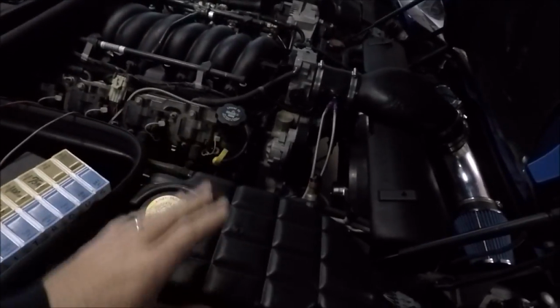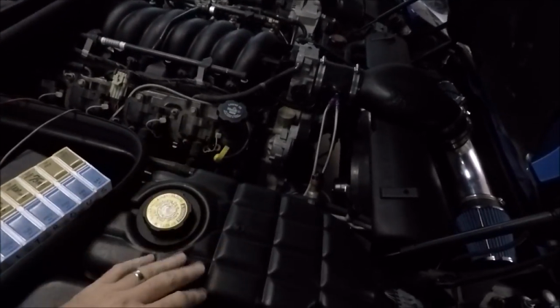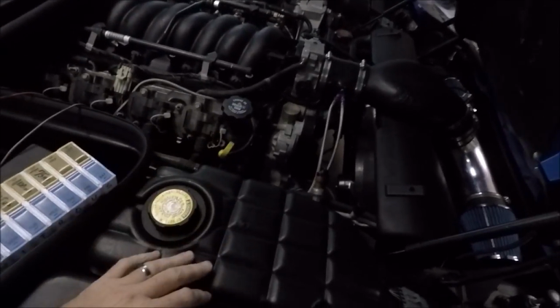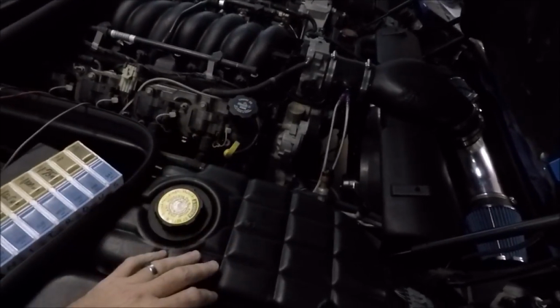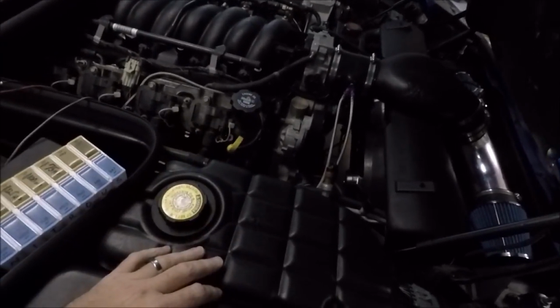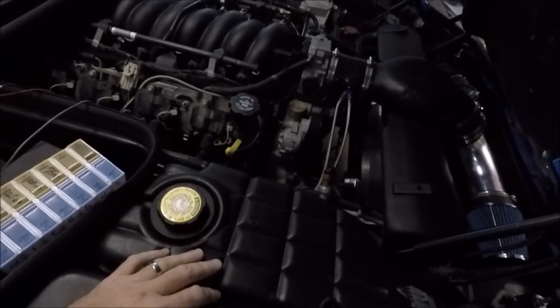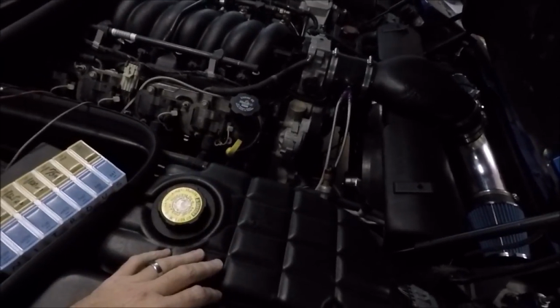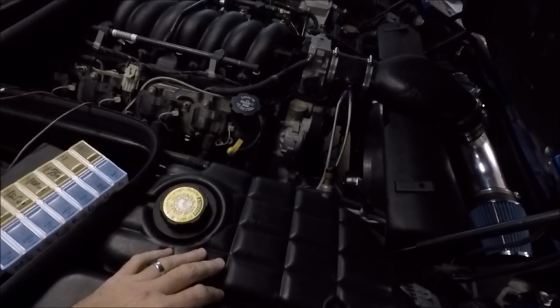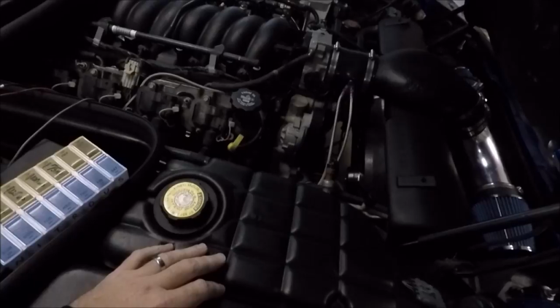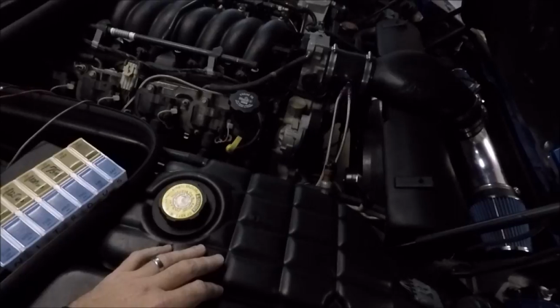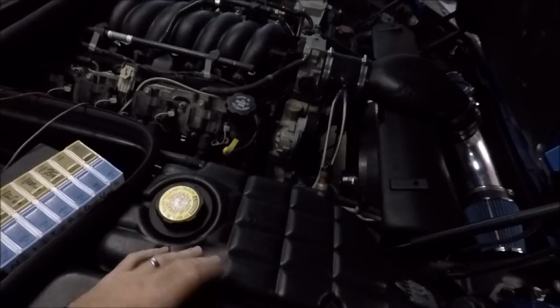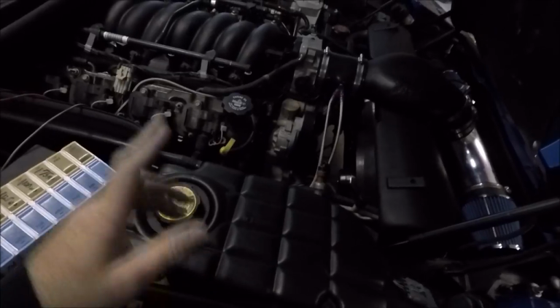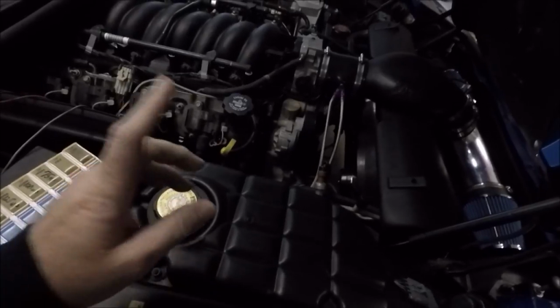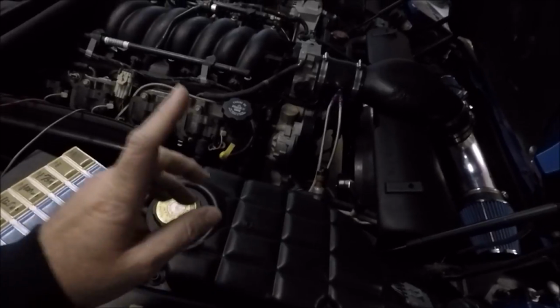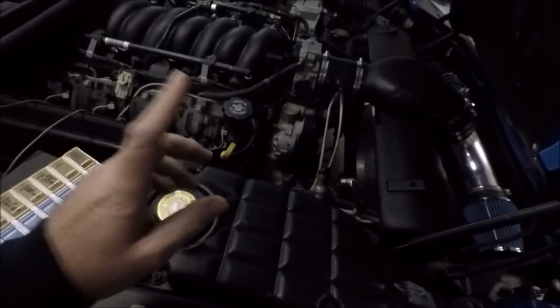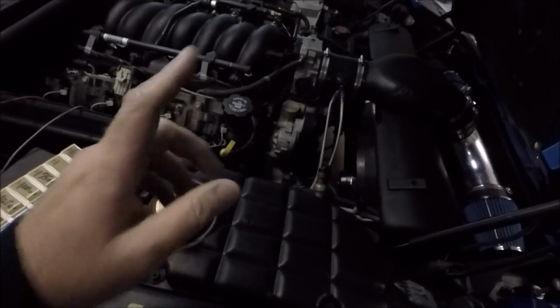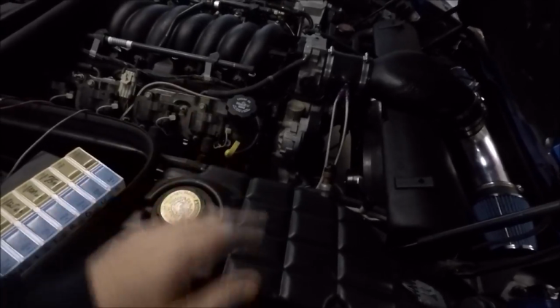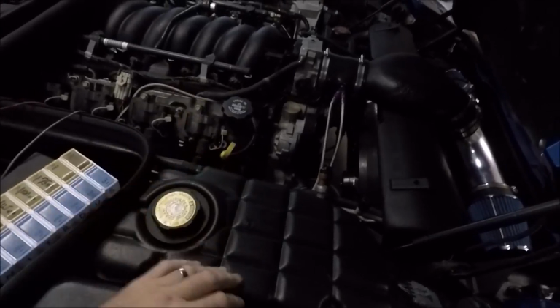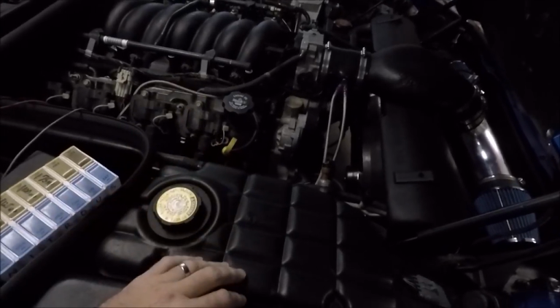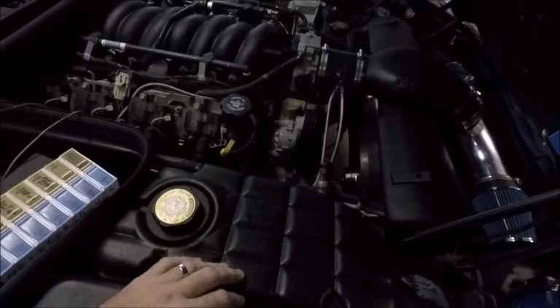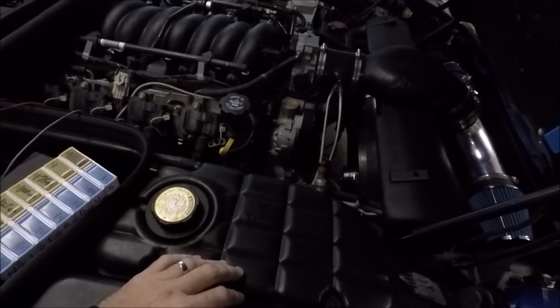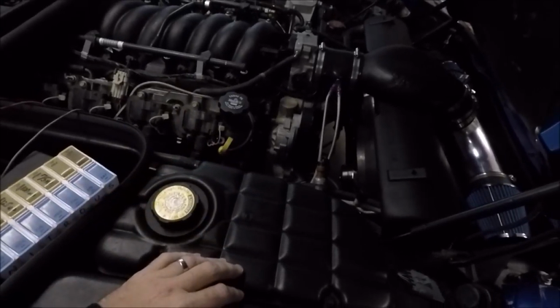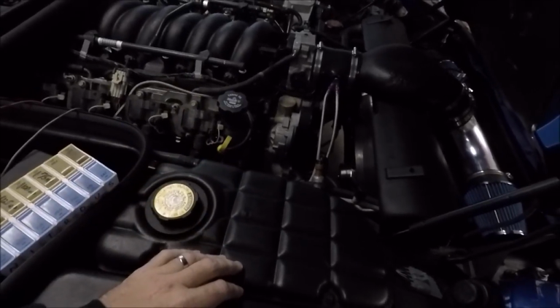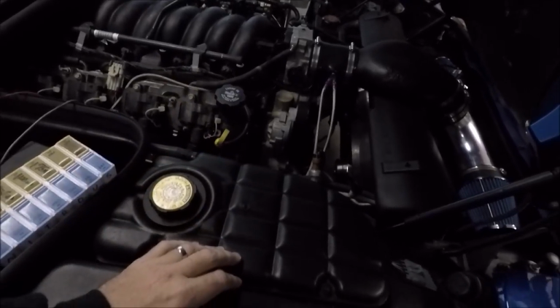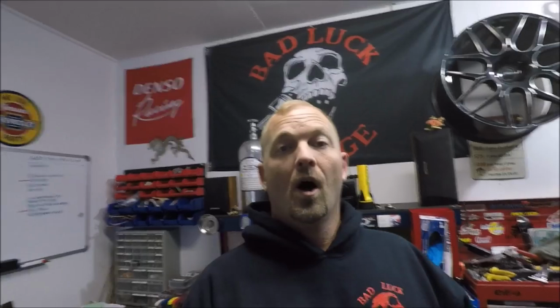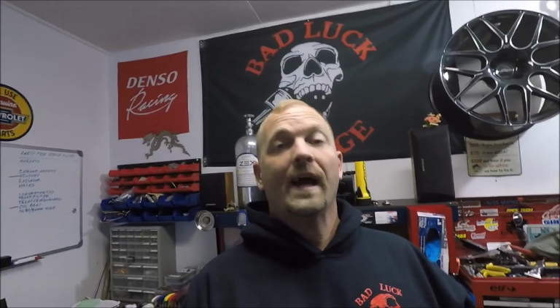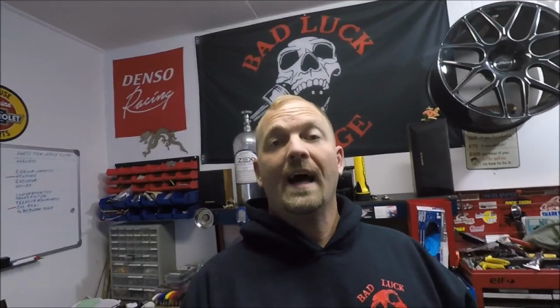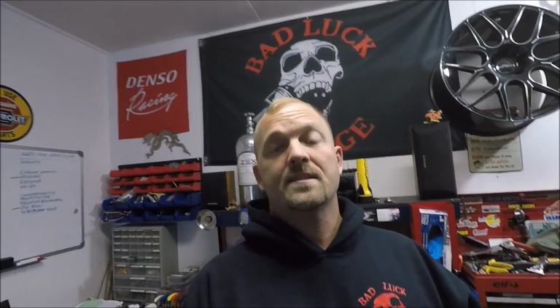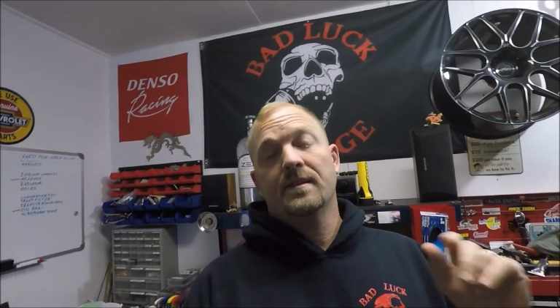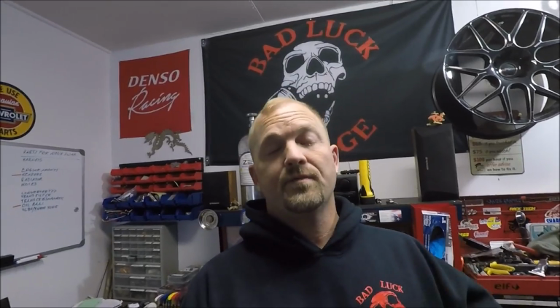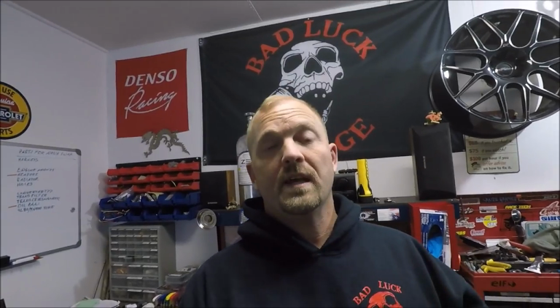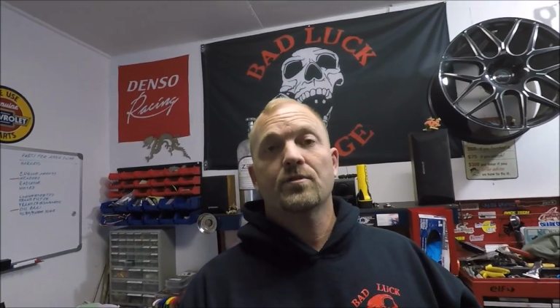Our control unit is mounted and the only thing left plumbing-wise is to pick our jets and put them in. I'm starting at a 100 shot. You do not want to get the fuel jet and nitrous jet mixed up. For our 100 shot, the fuel jet is a 28 — slip that in and screw the fuel line on. The nitrous jet is a 46 — slip it in and screw the nitrous line on.